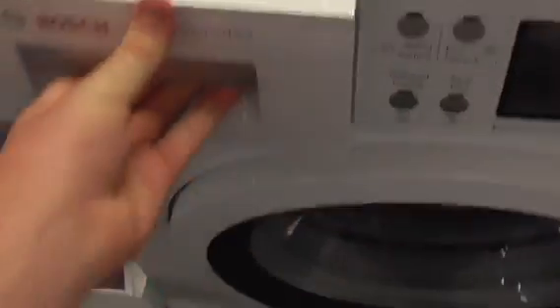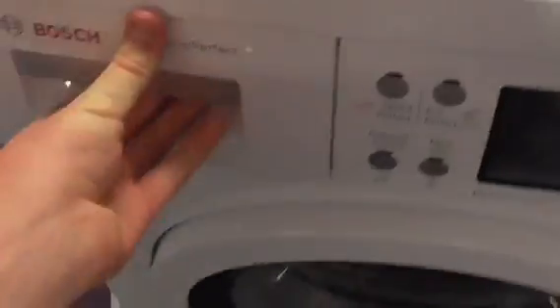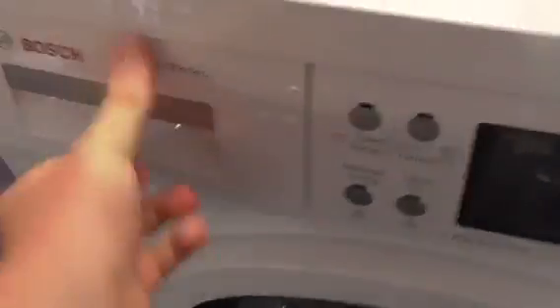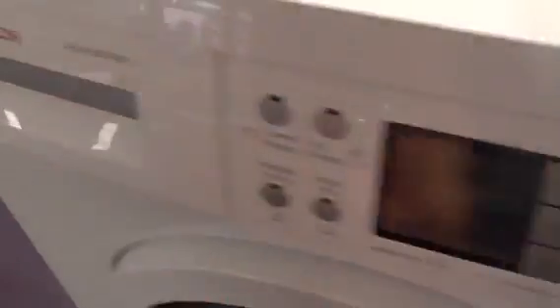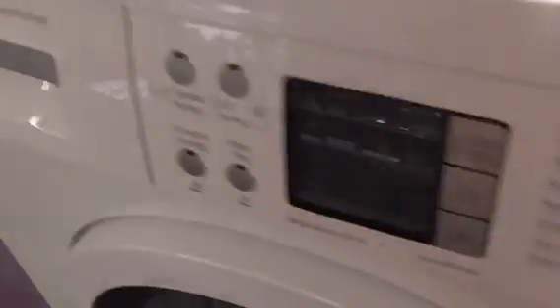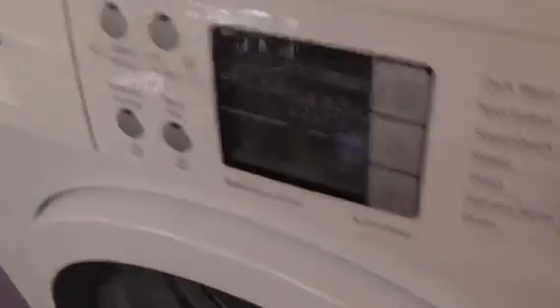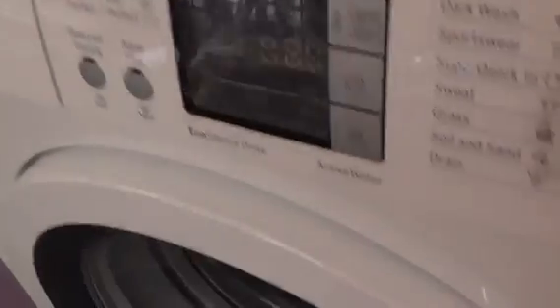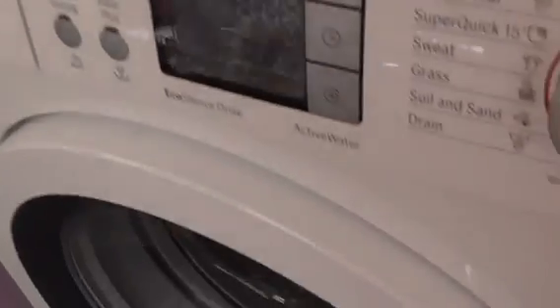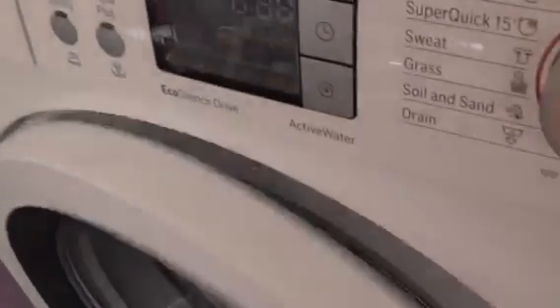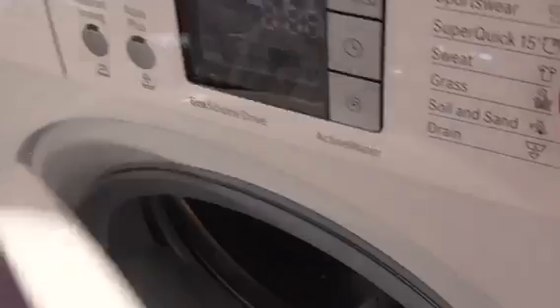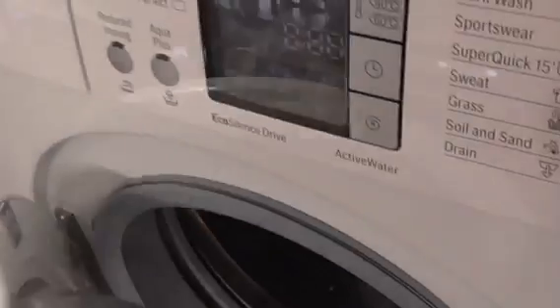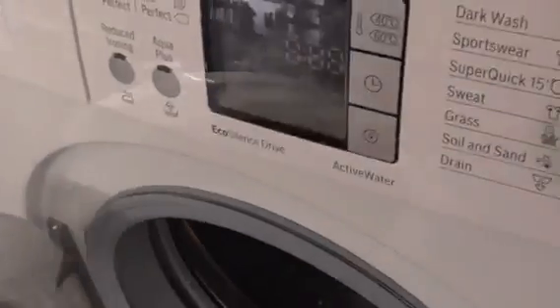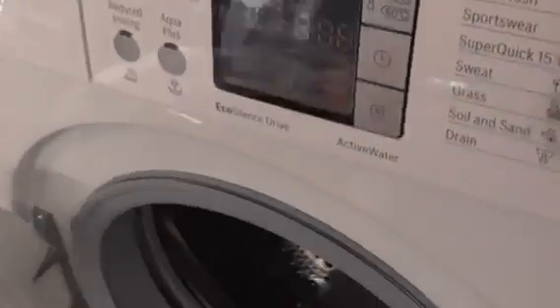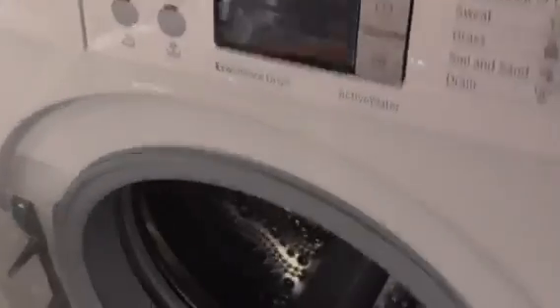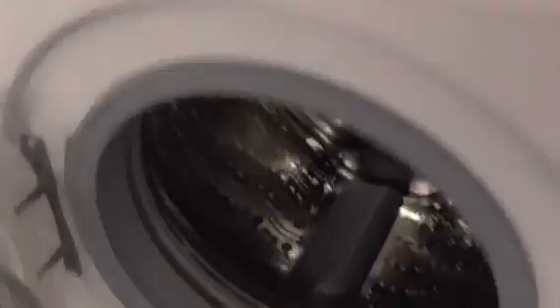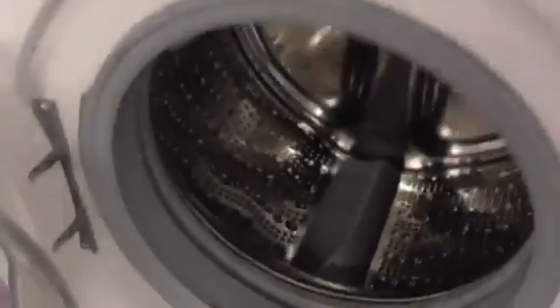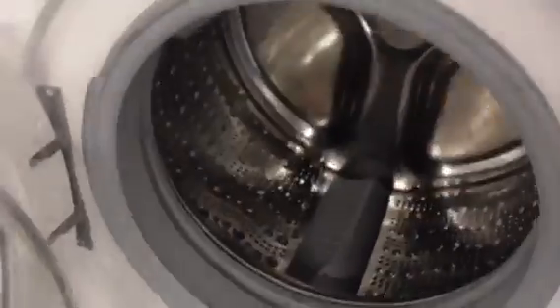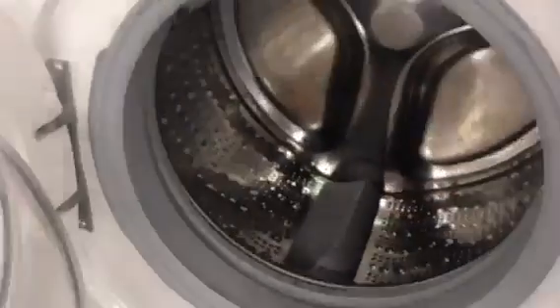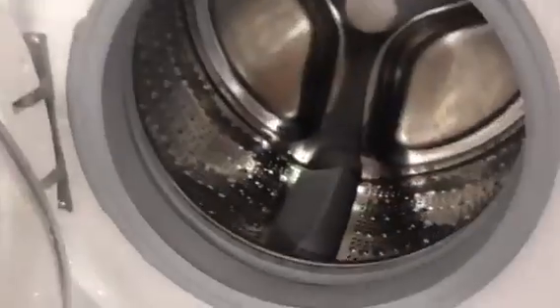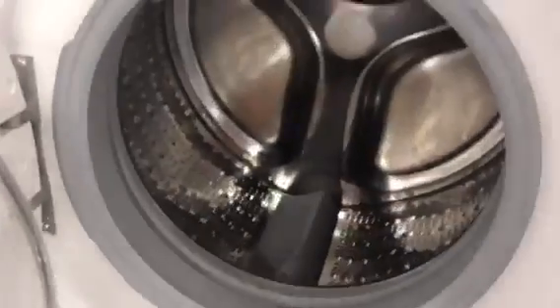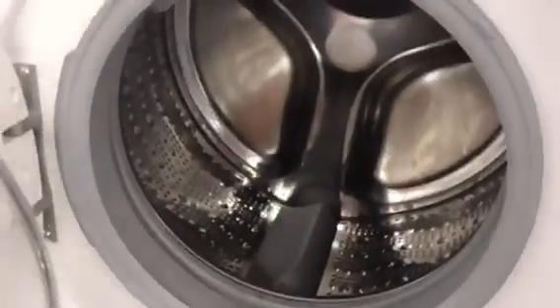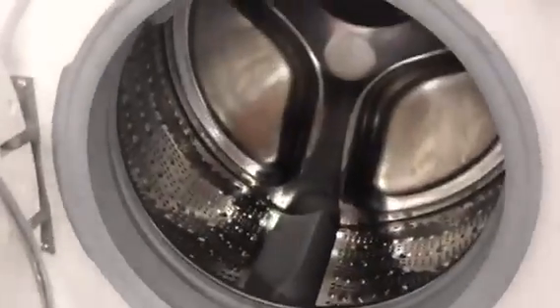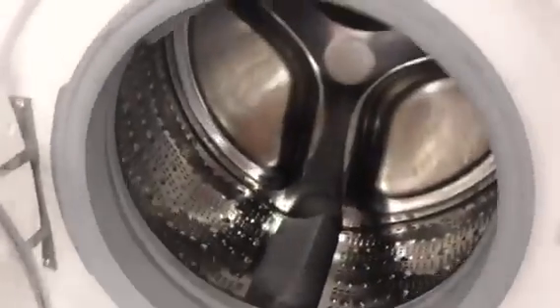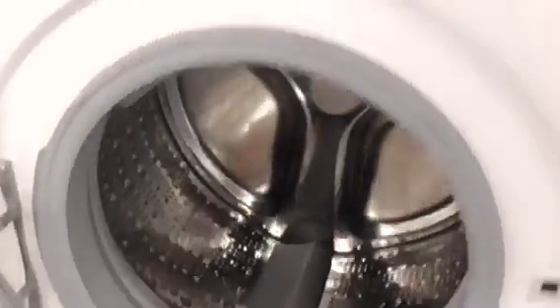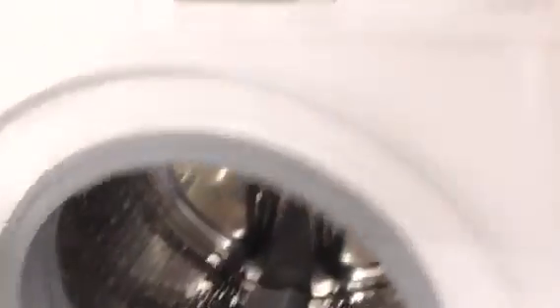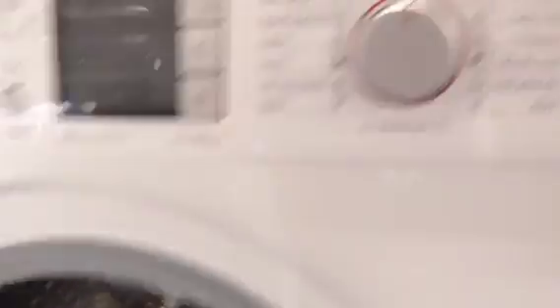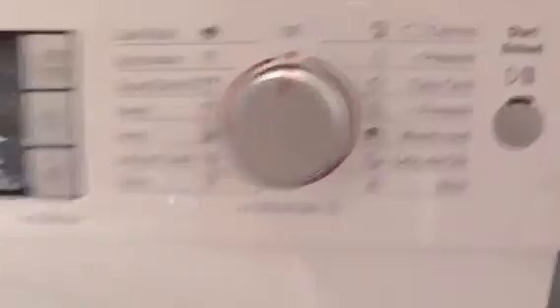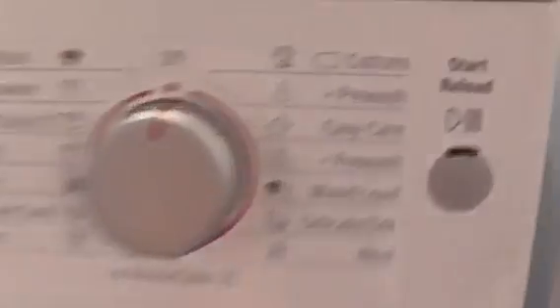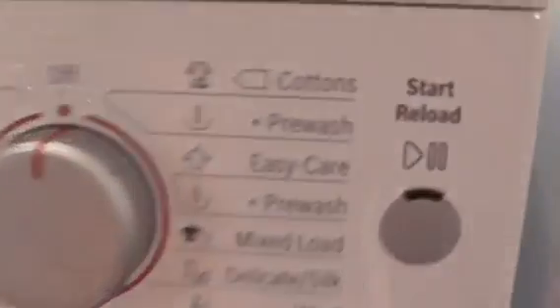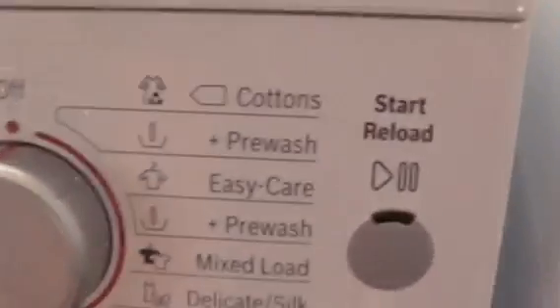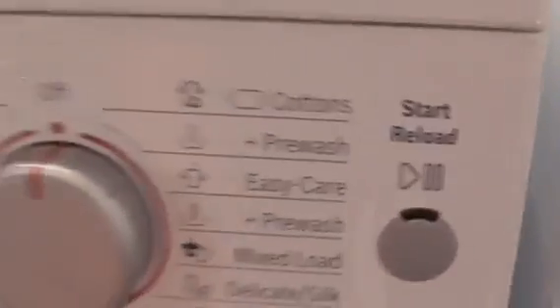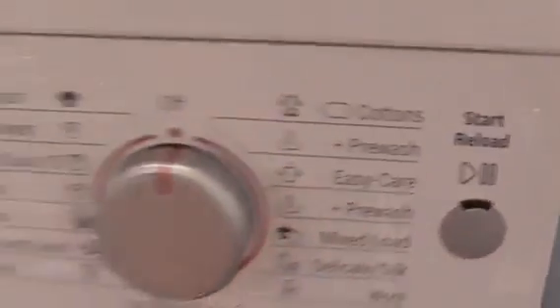We've got a Bosch EcoSilence Drive ActiveWater washing machine.